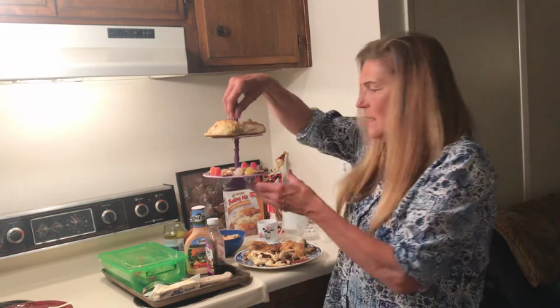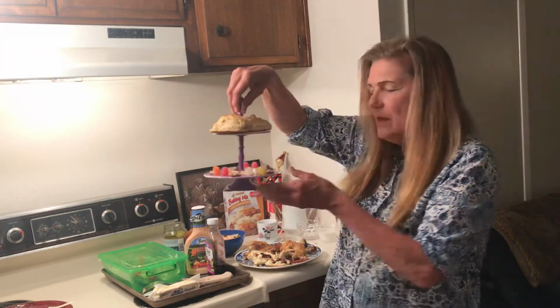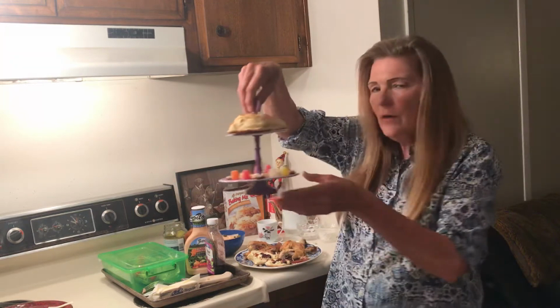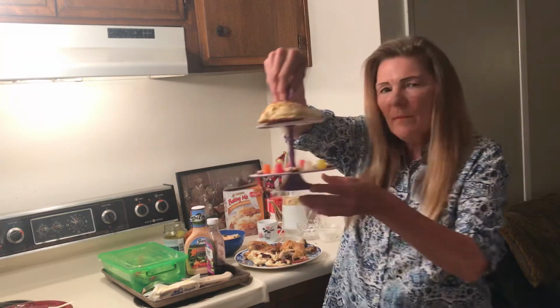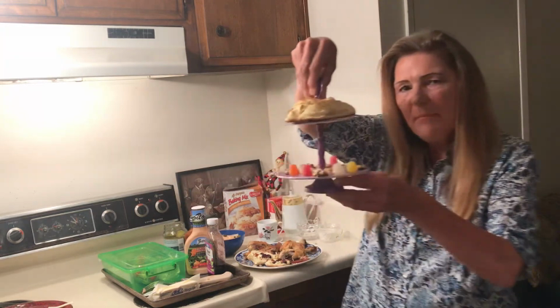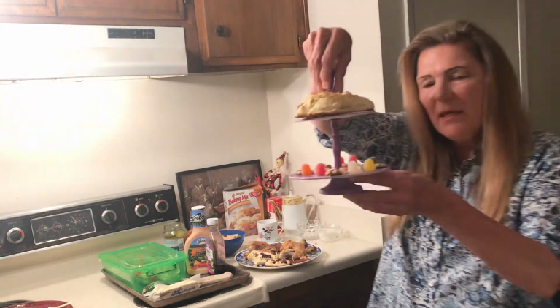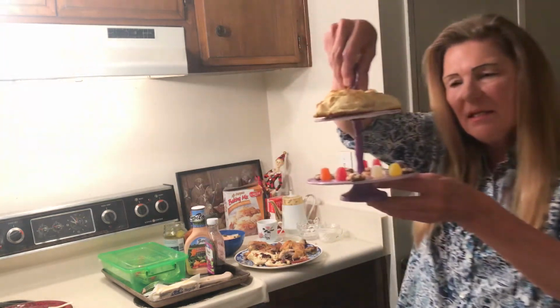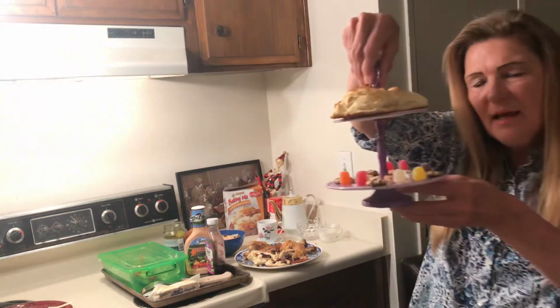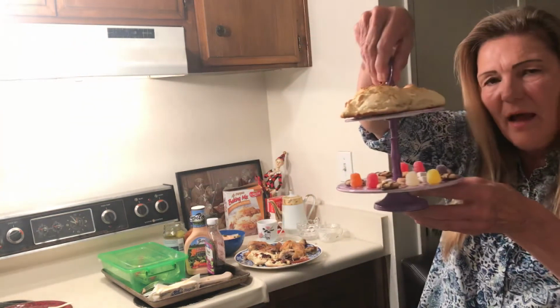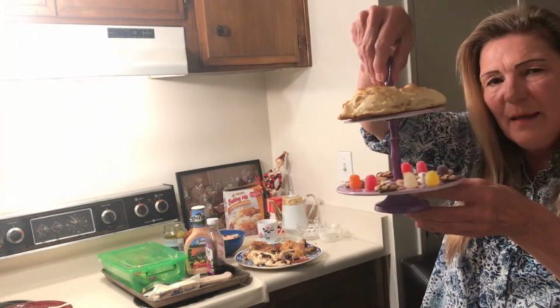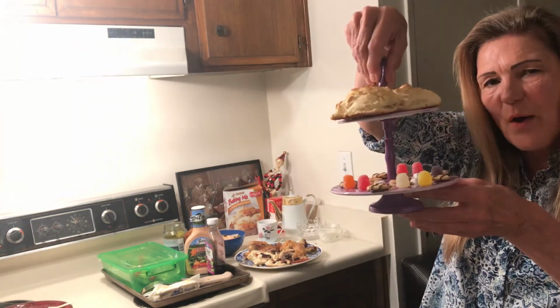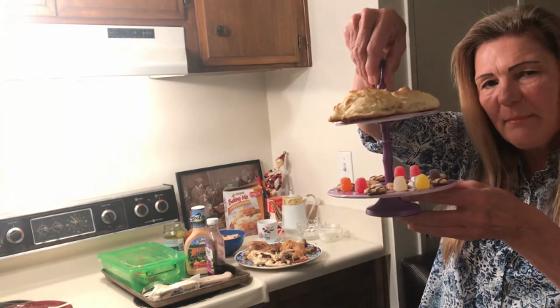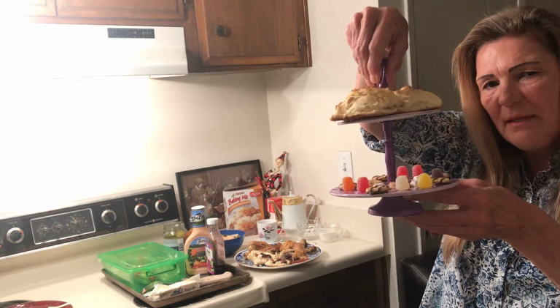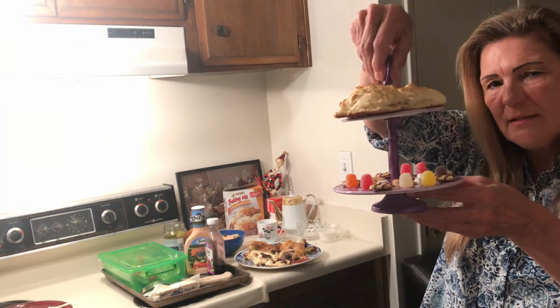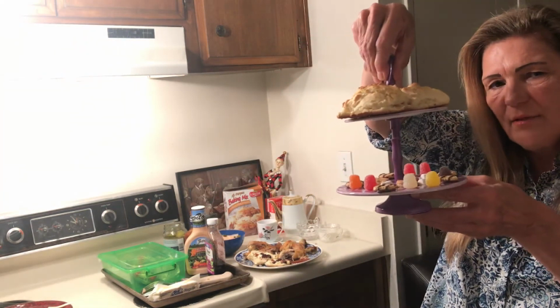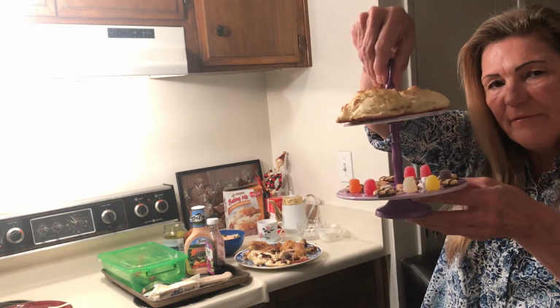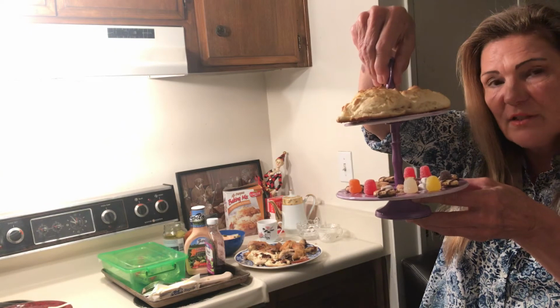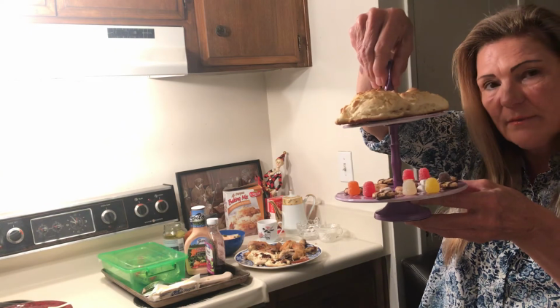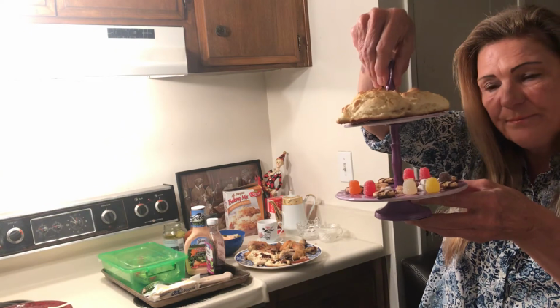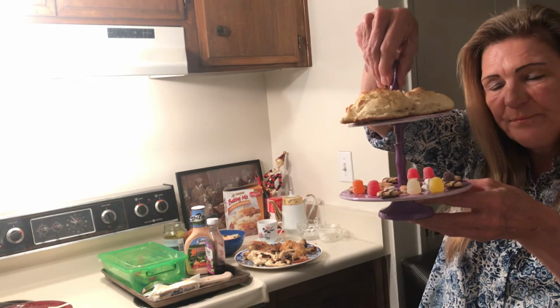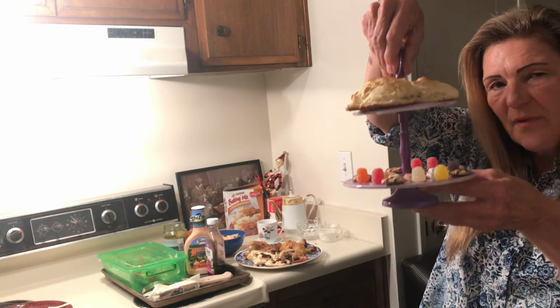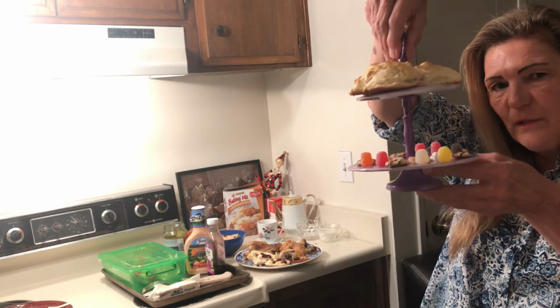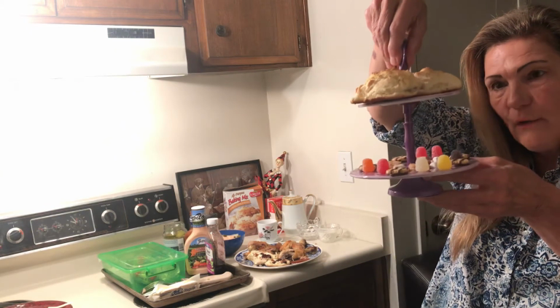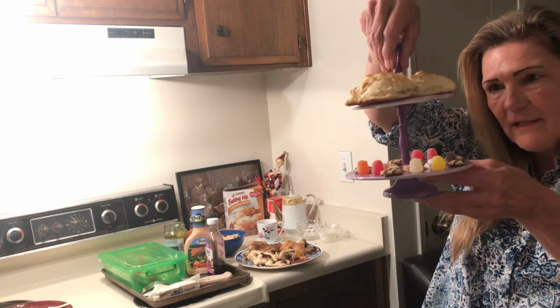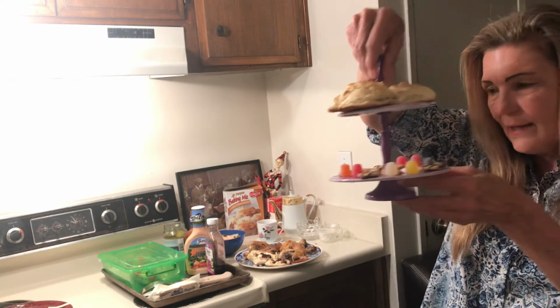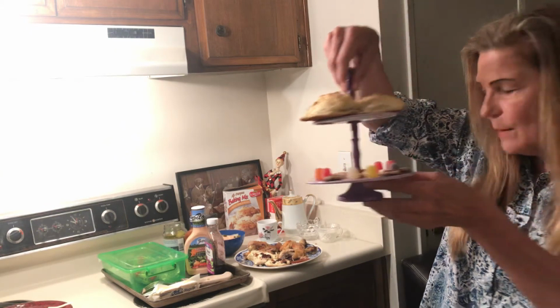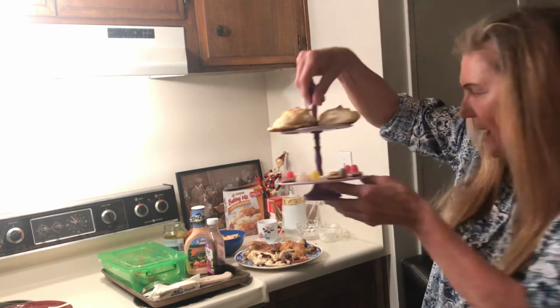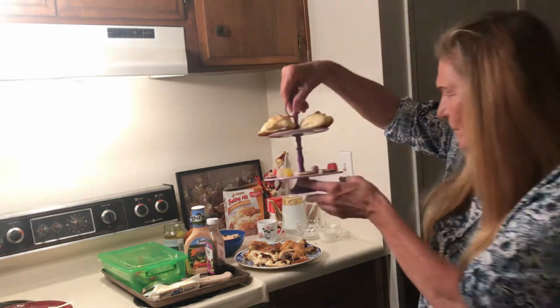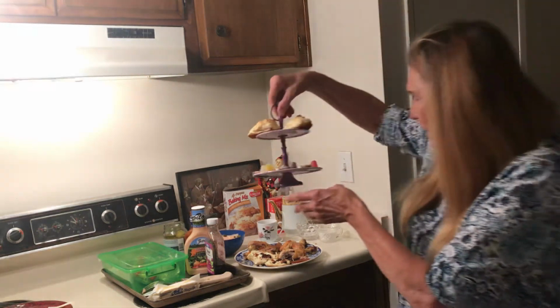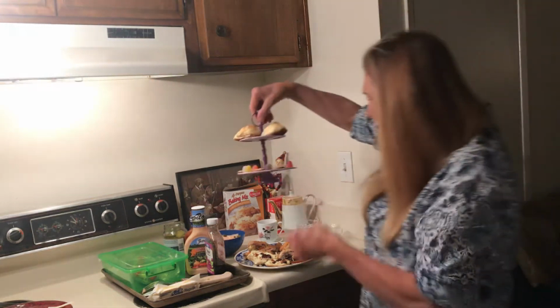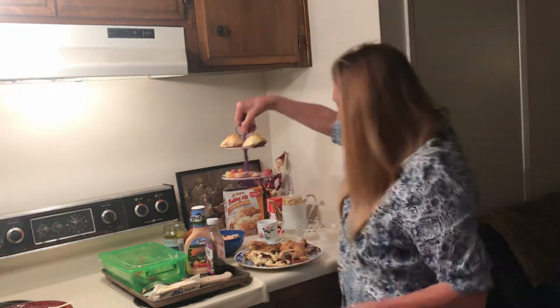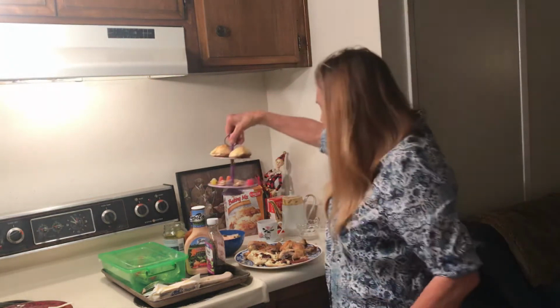Here are my minis. I keep all my minis in the freezer, and then I can take a couple out whenever I want to have them.